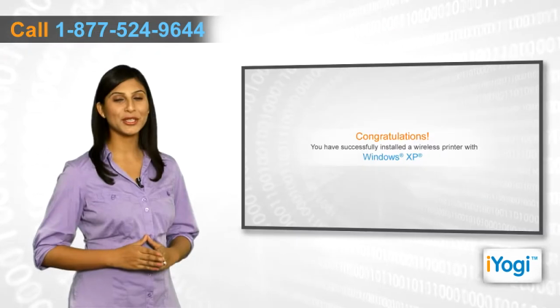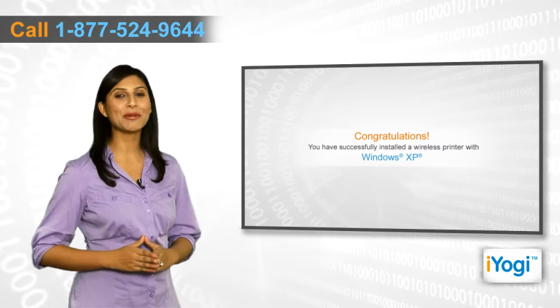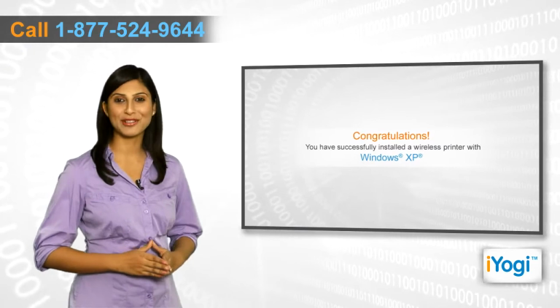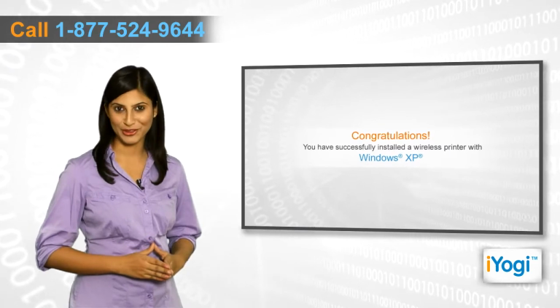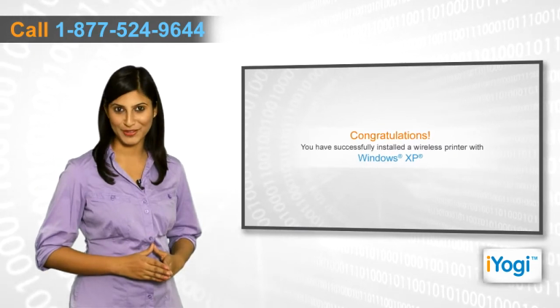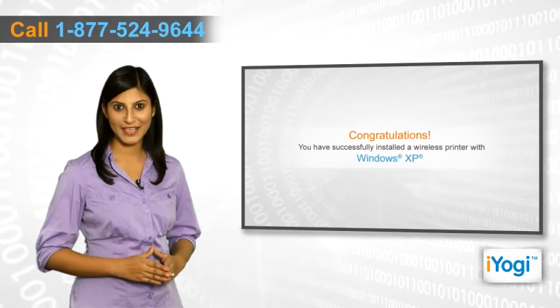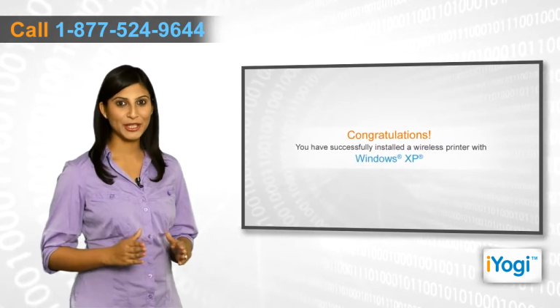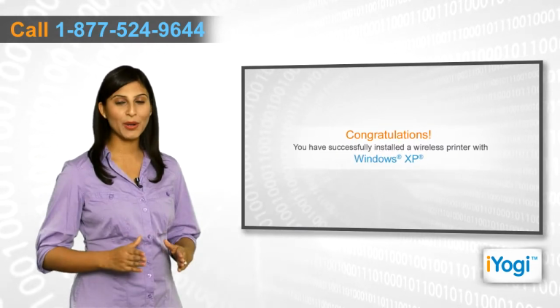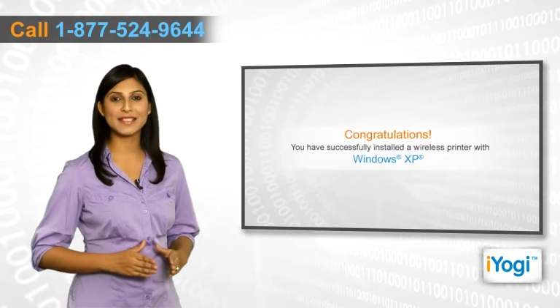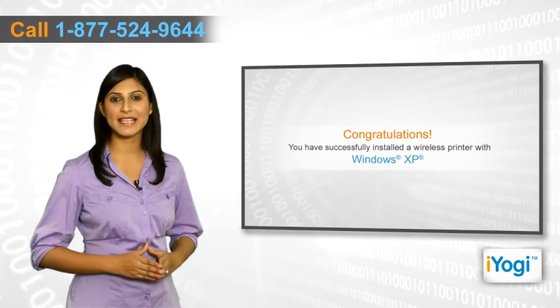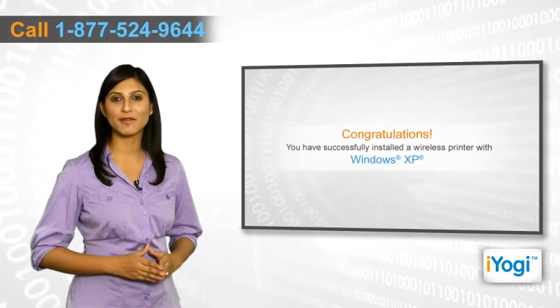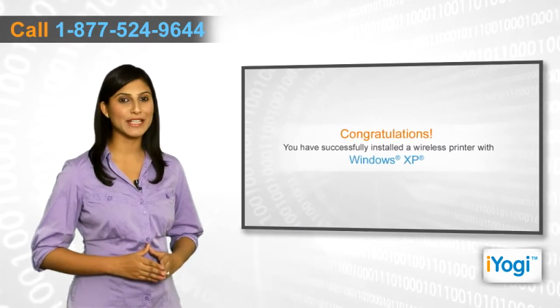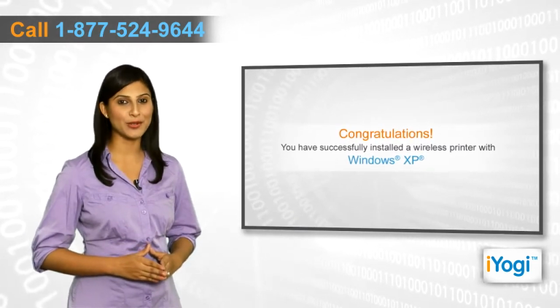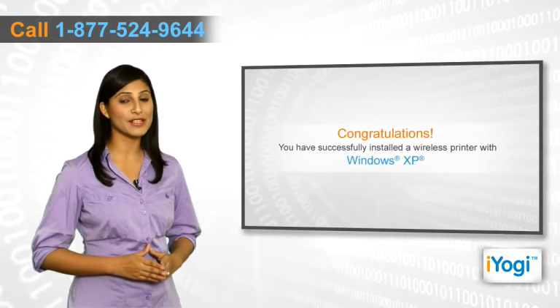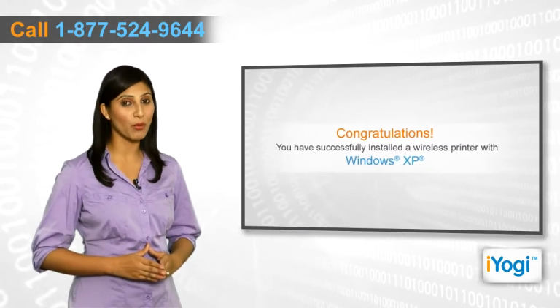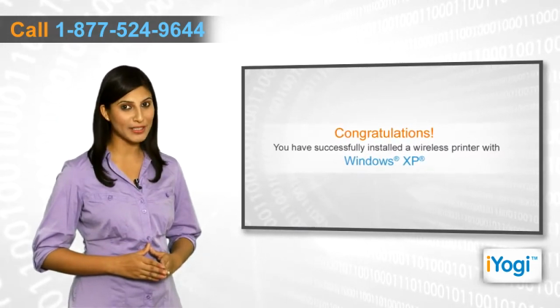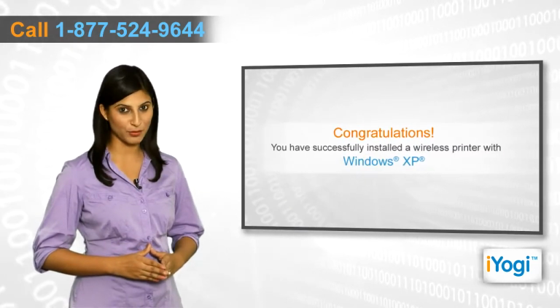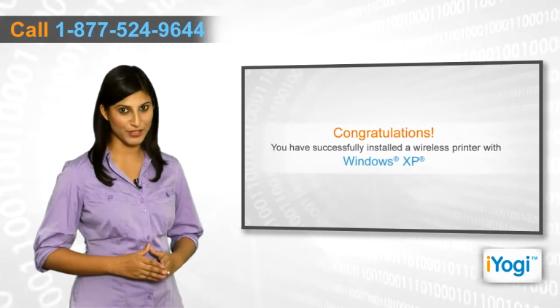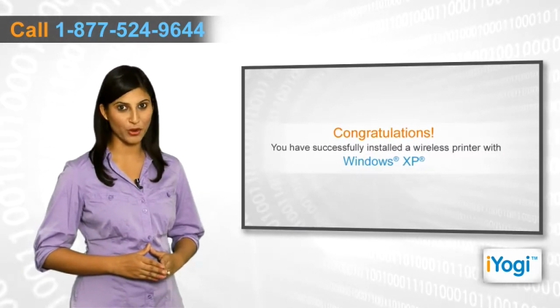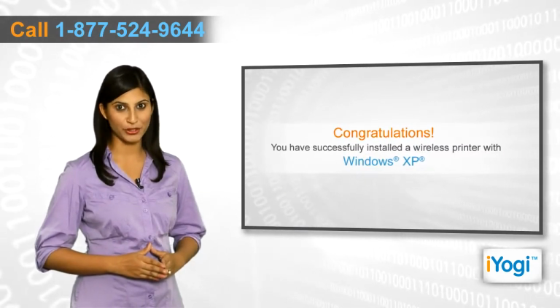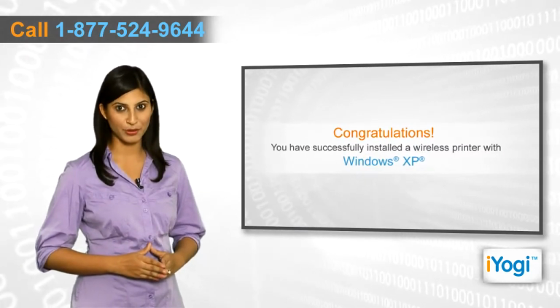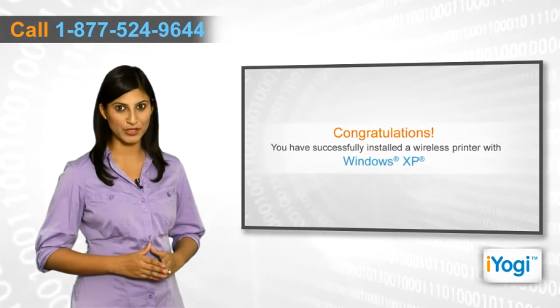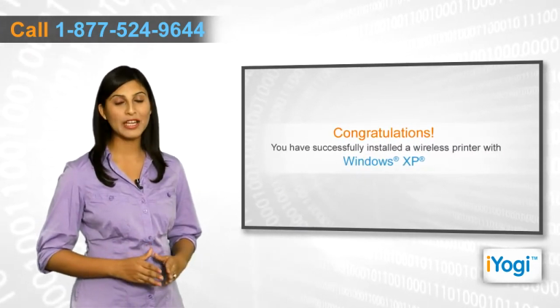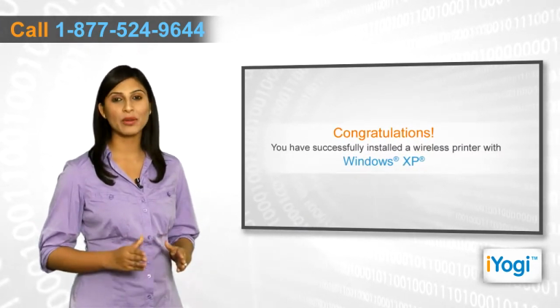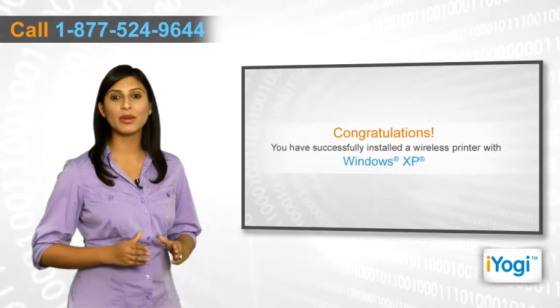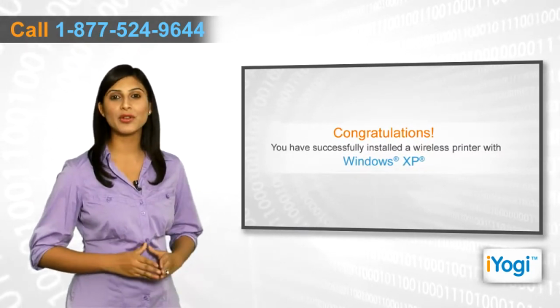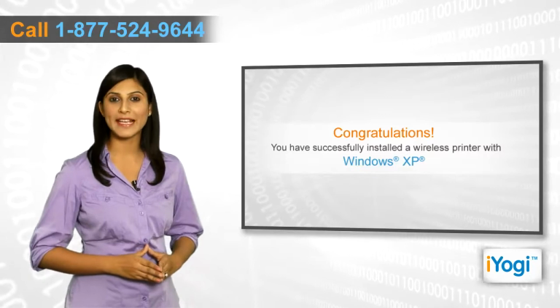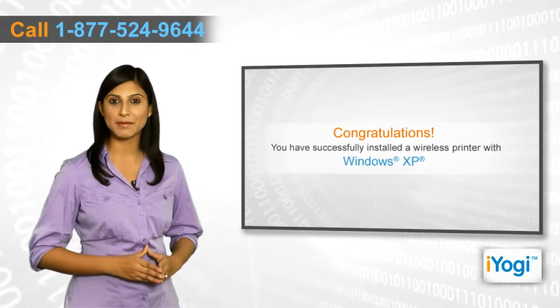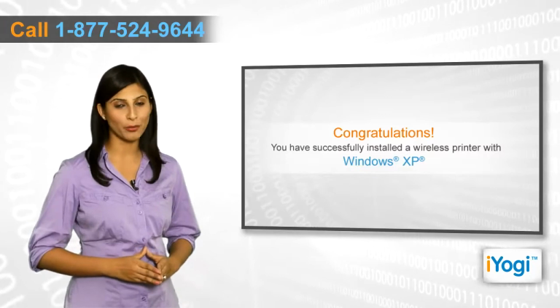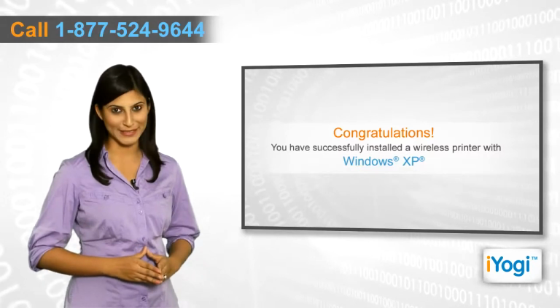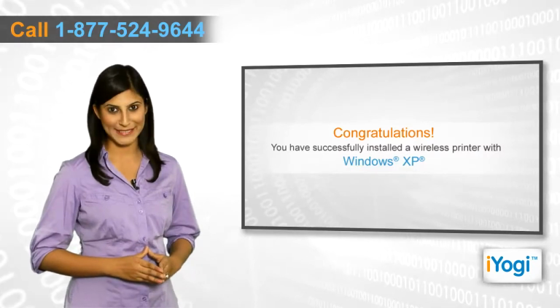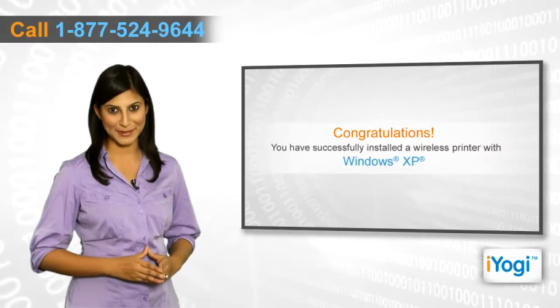Congratulations! You have successfully installed a wireless printer on your computer with Windows XP operating system.